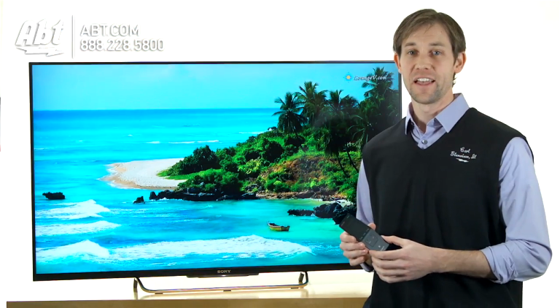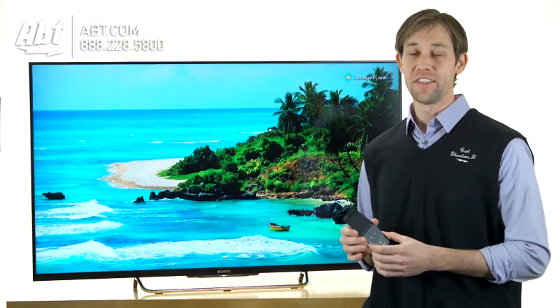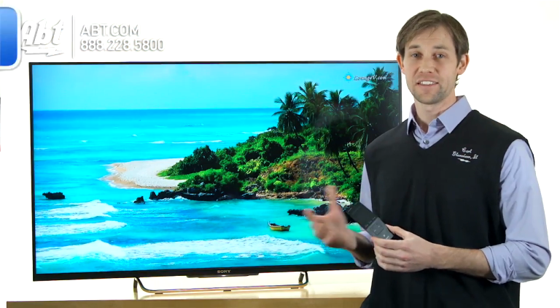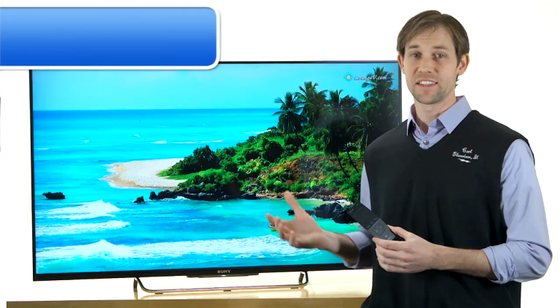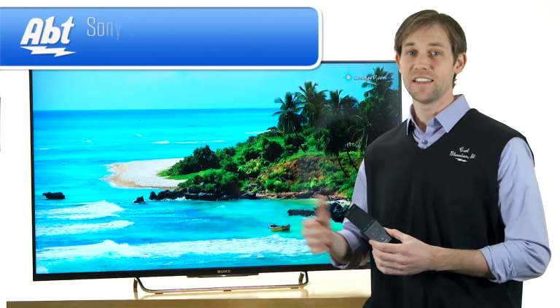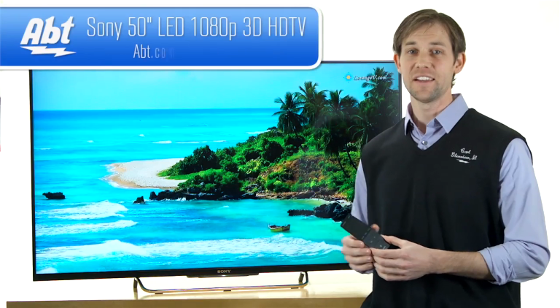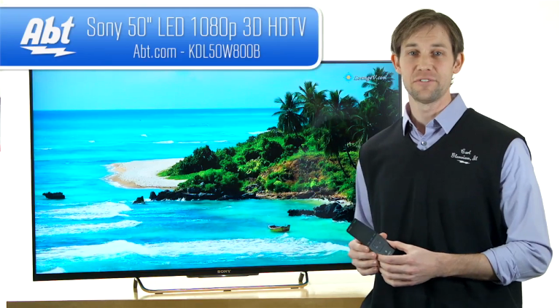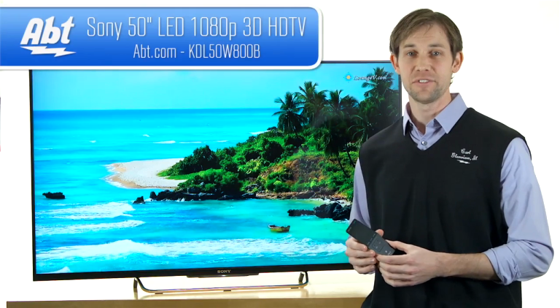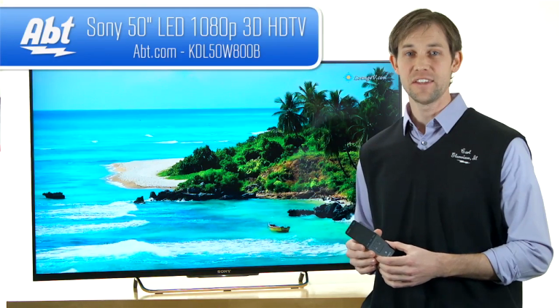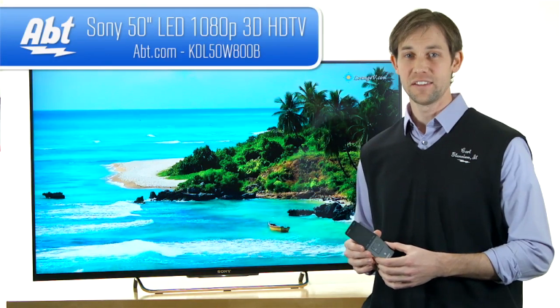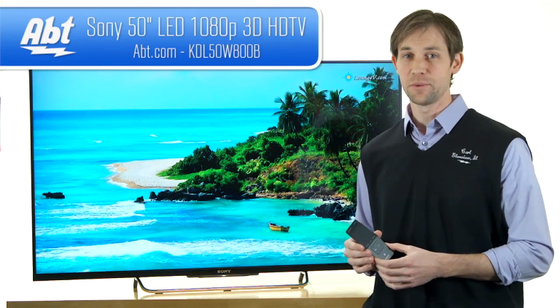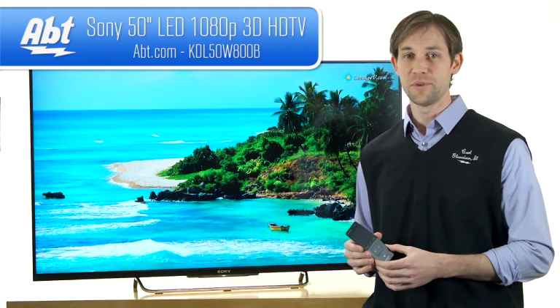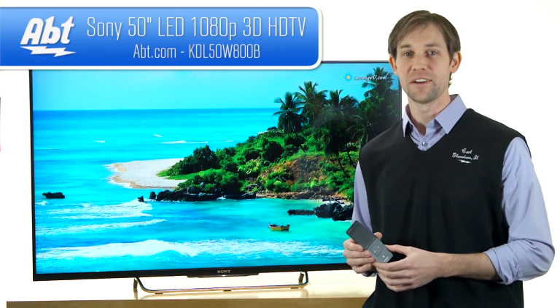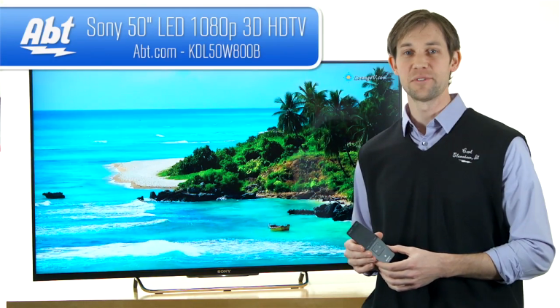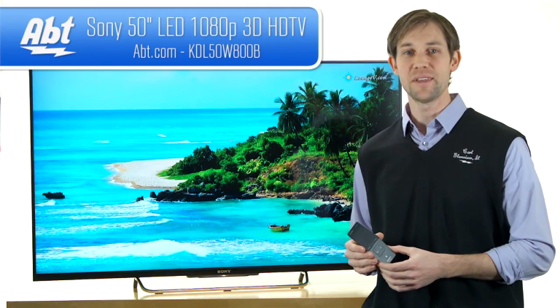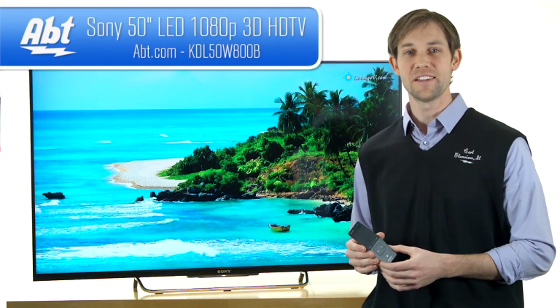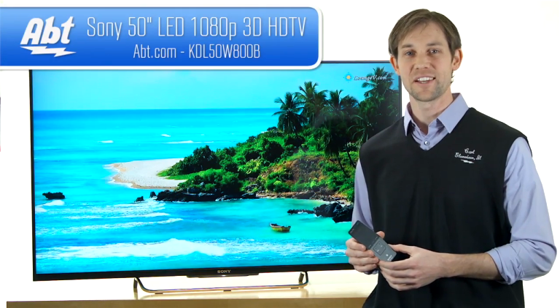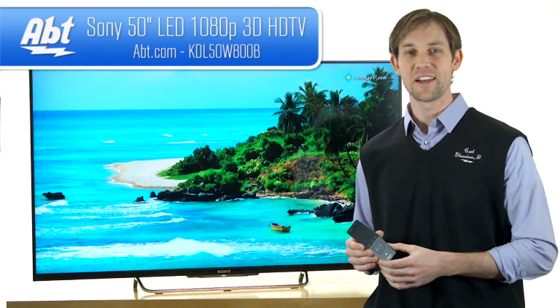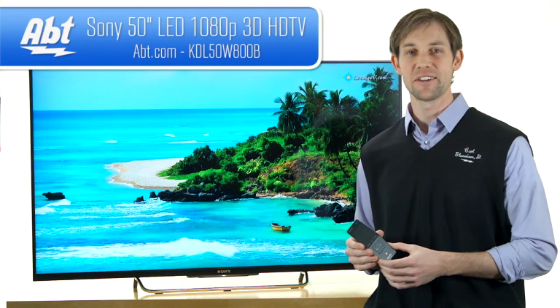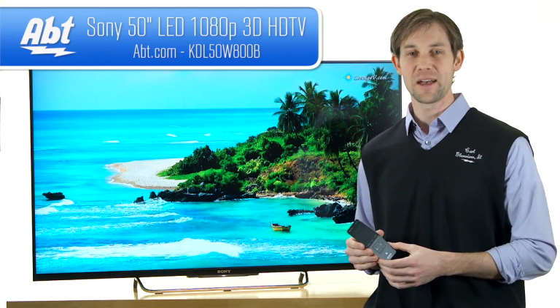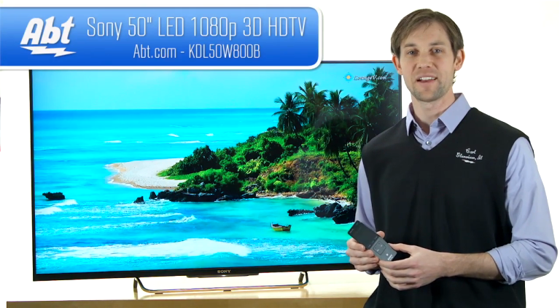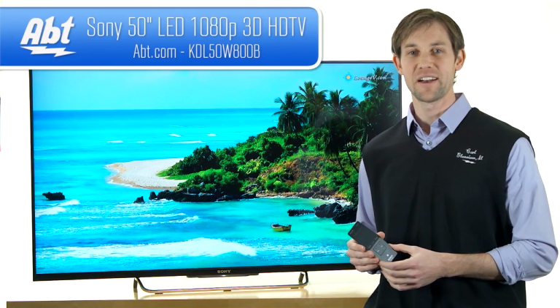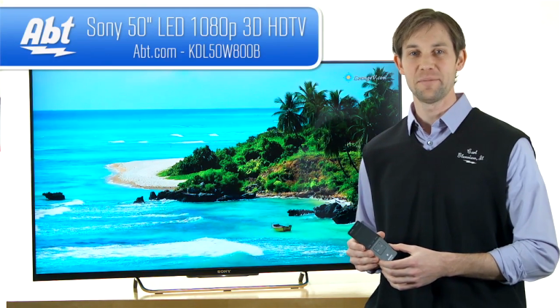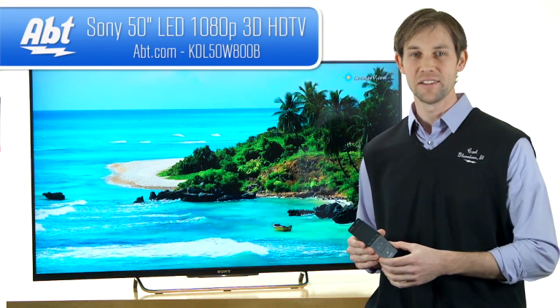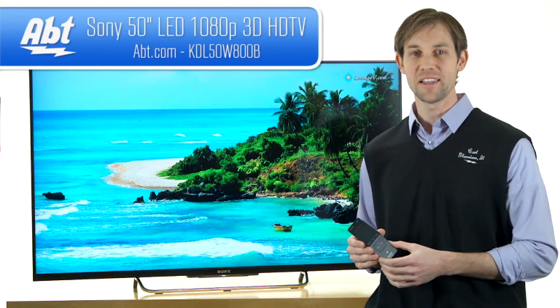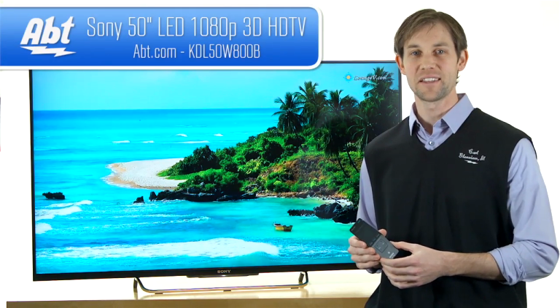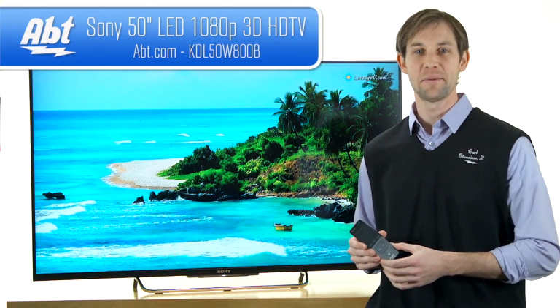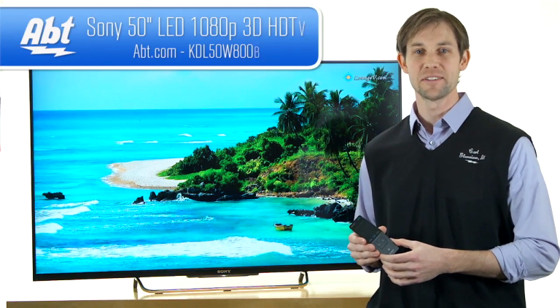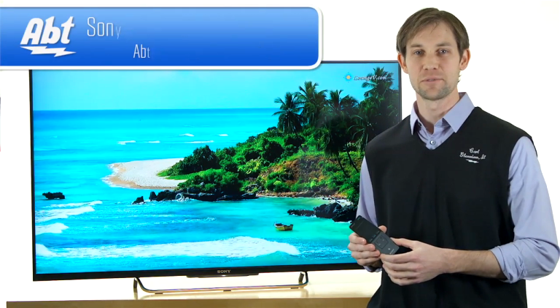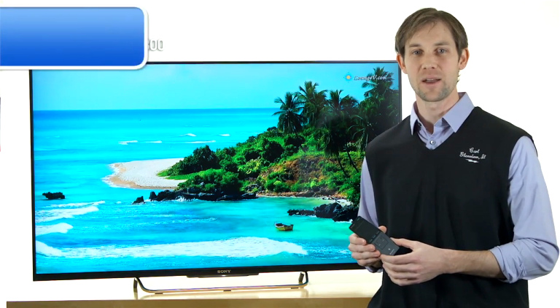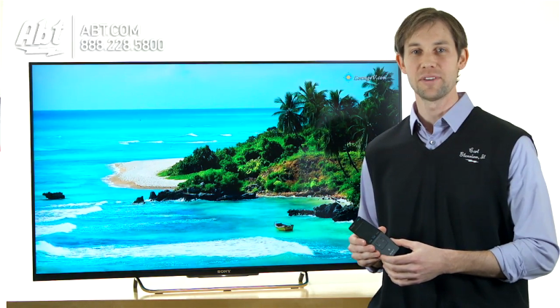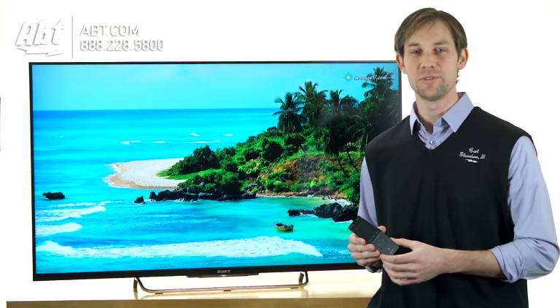And that's the KDL-50W800B. Check it out at app.com, and like, comment, and subscribe on YouTube.